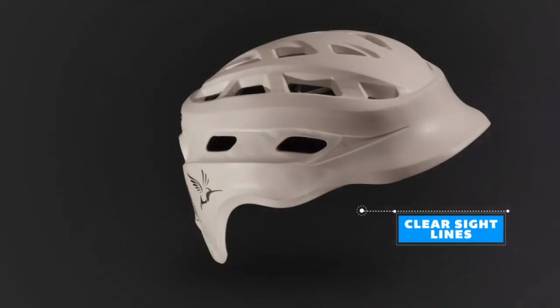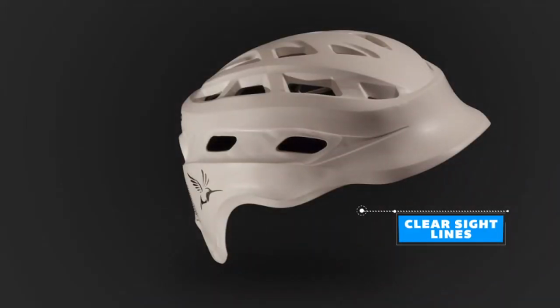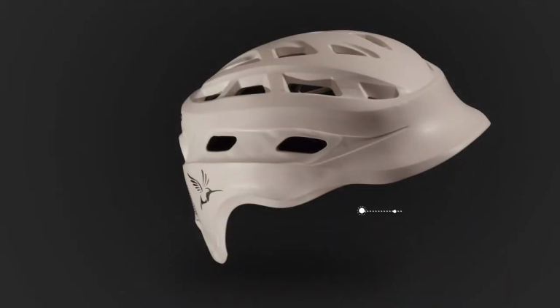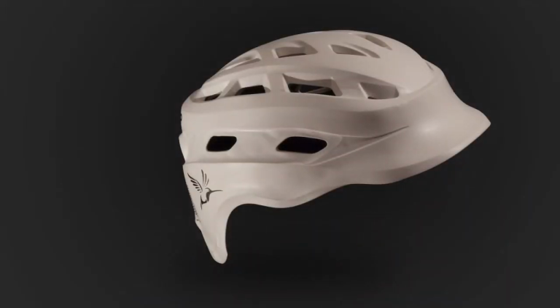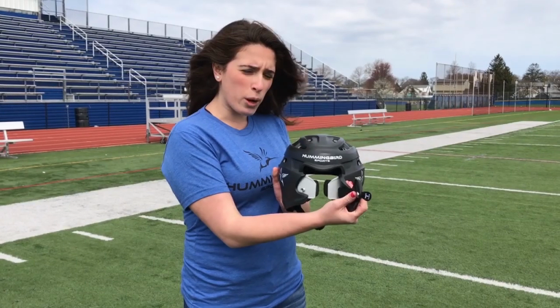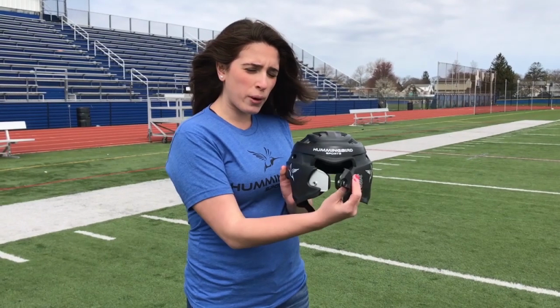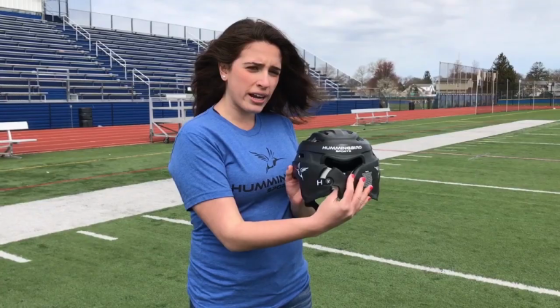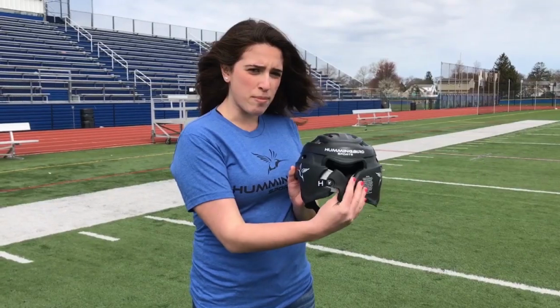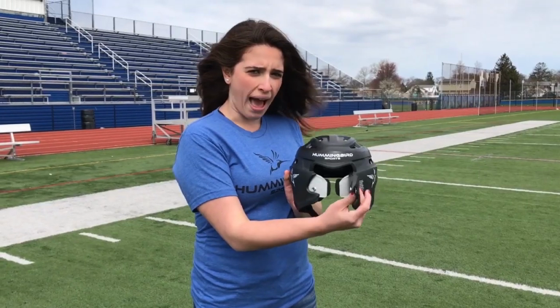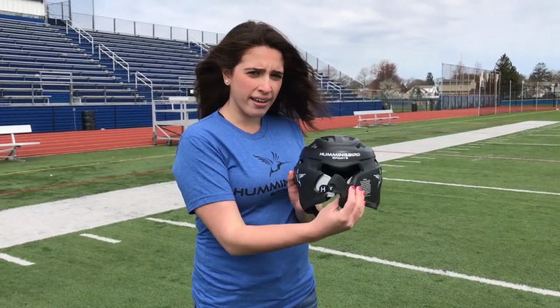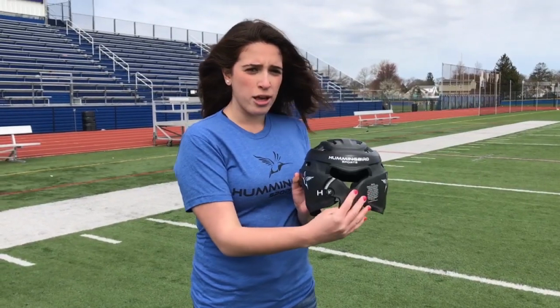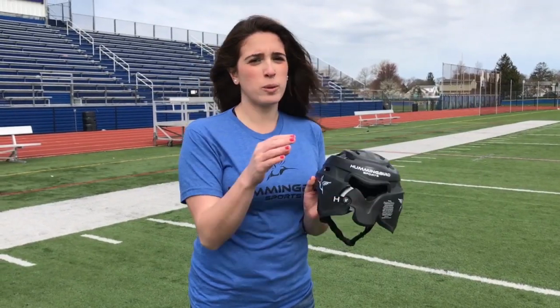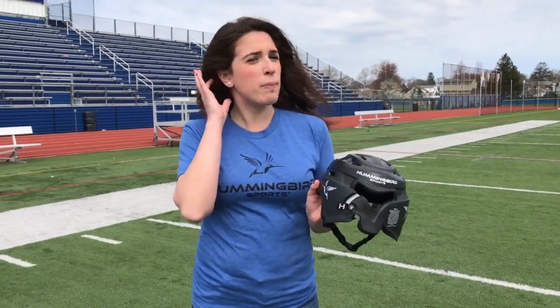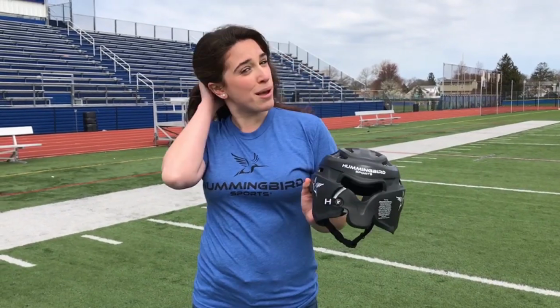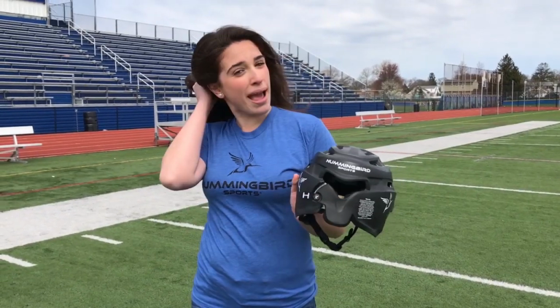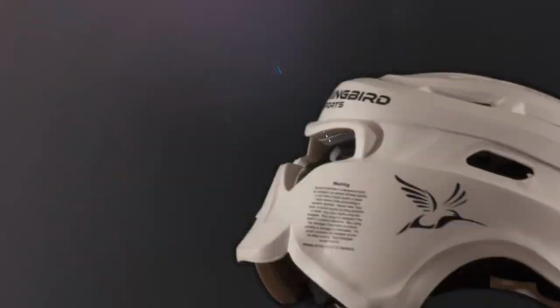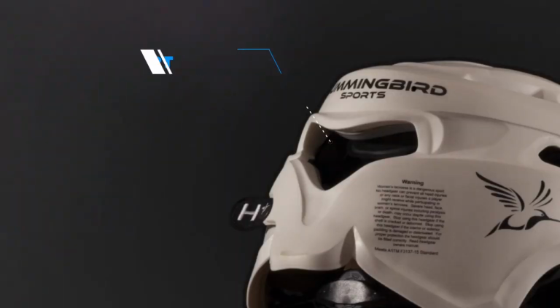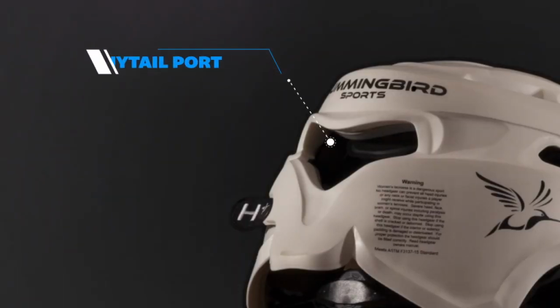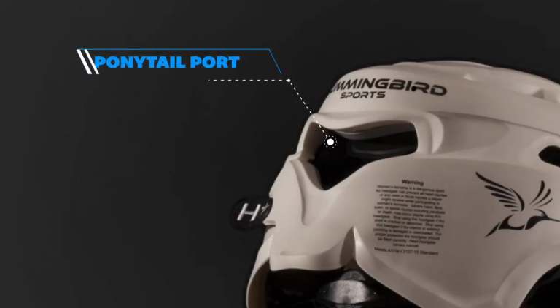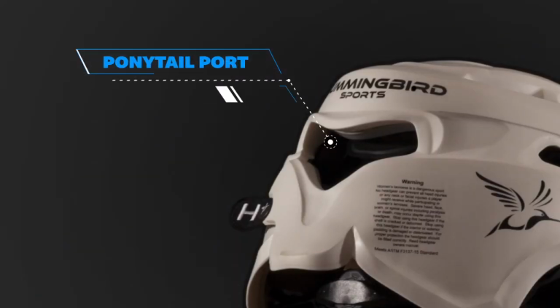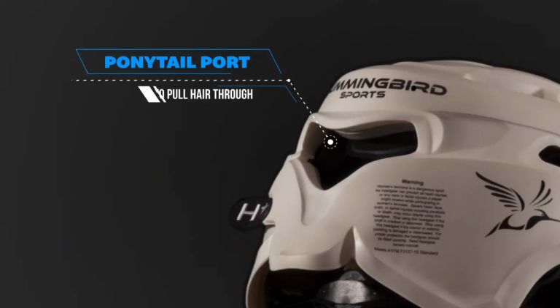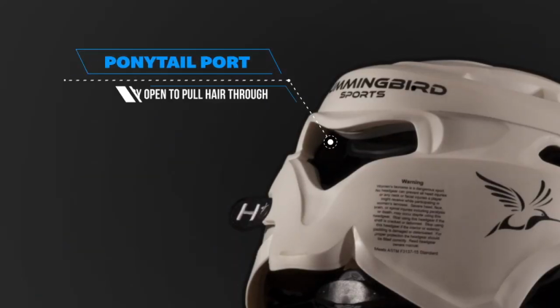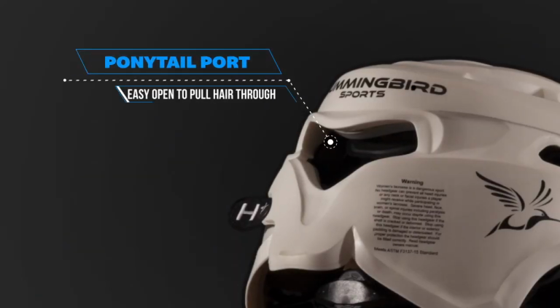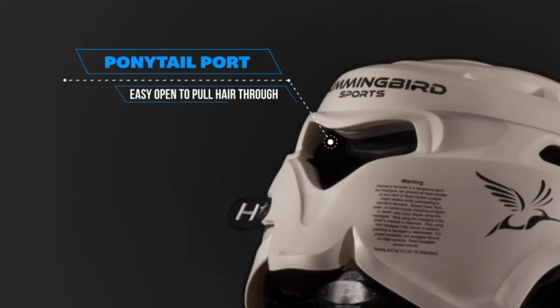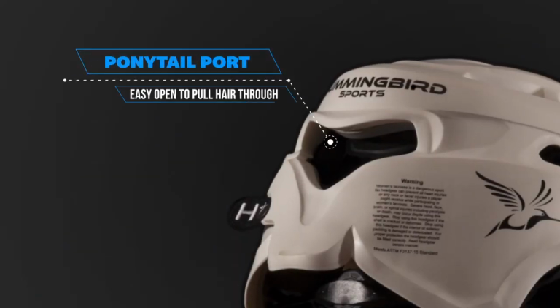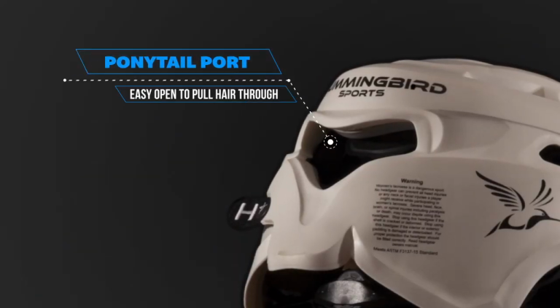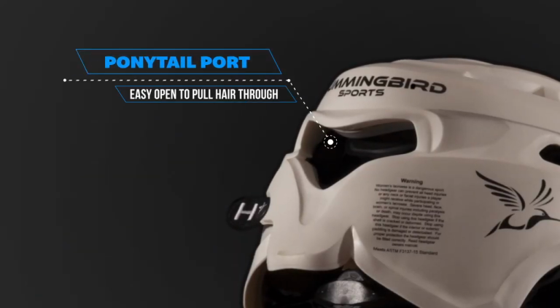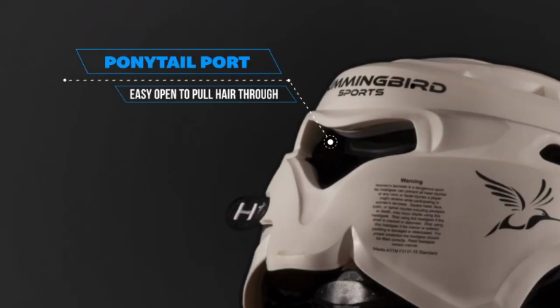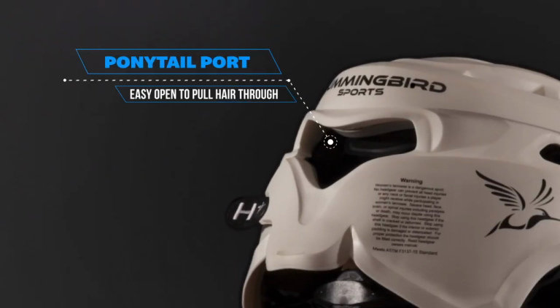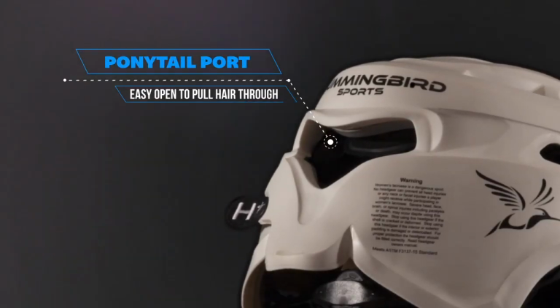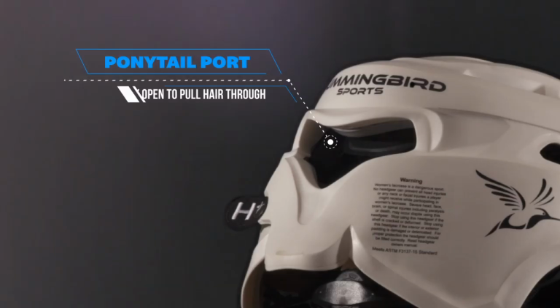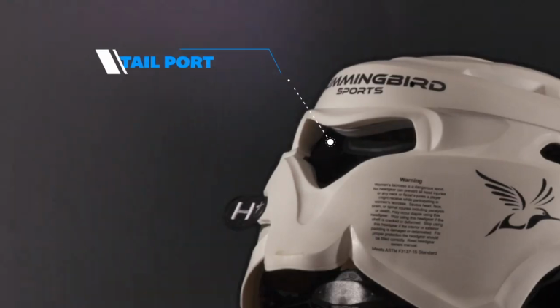There's also this pony port in the back. So when I put my hair up, it stays right out of my face on windy days just like this.